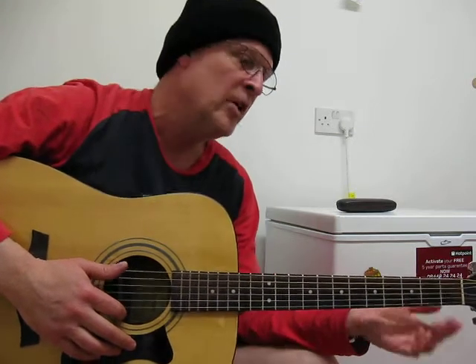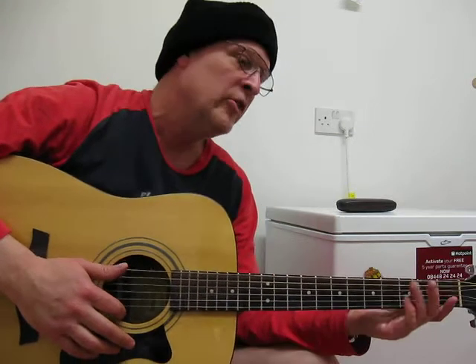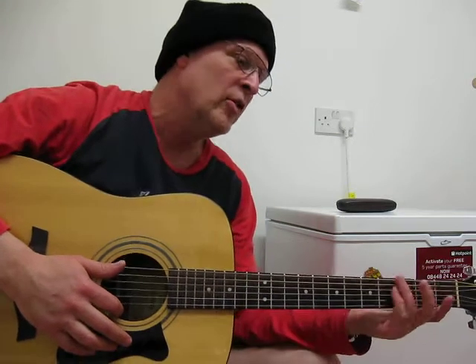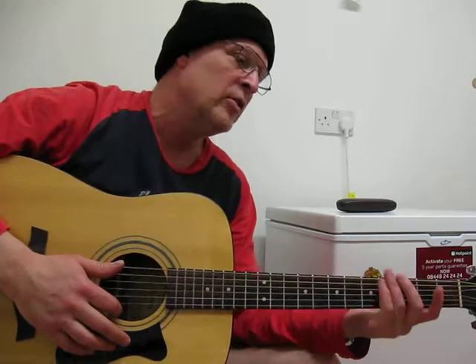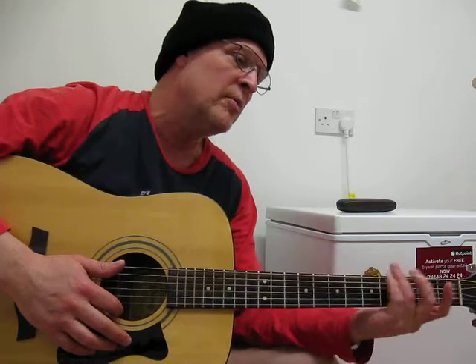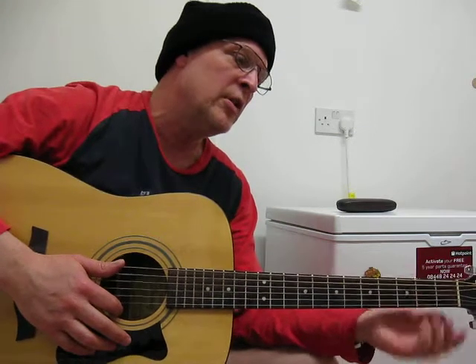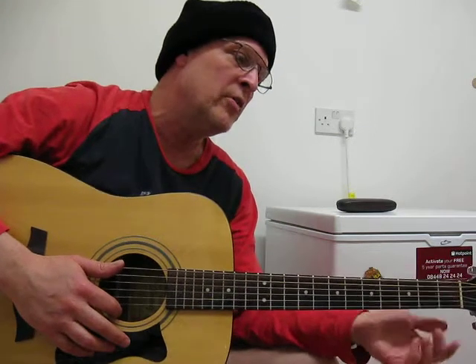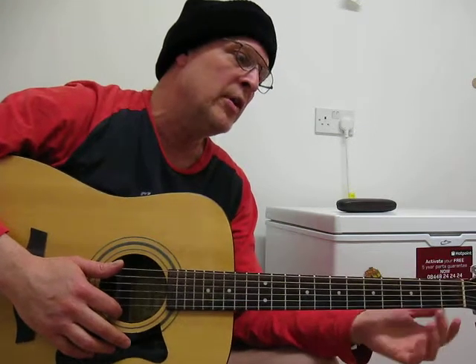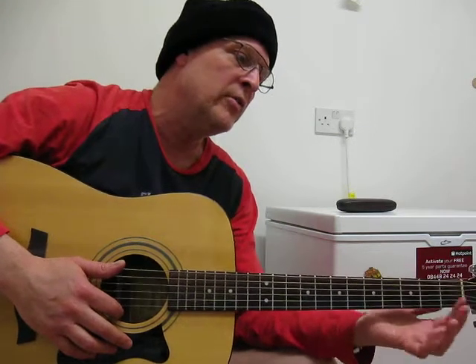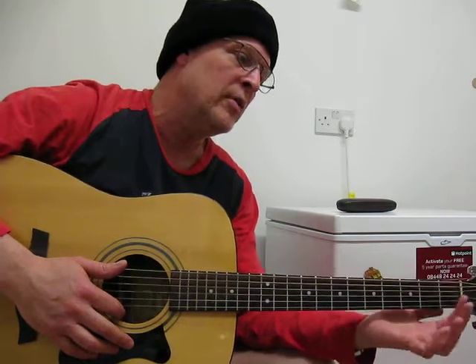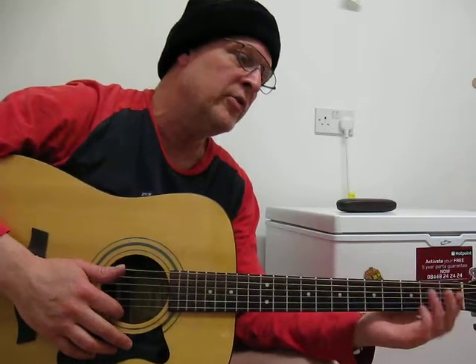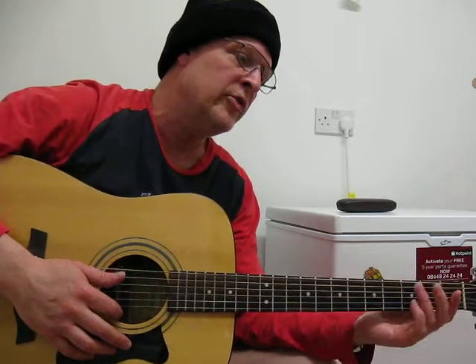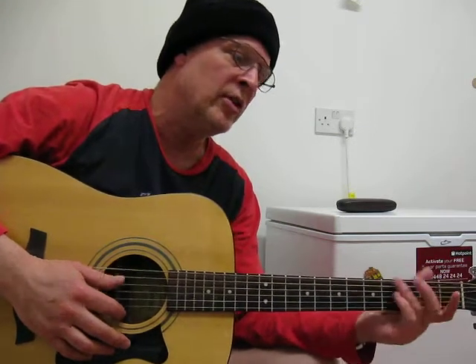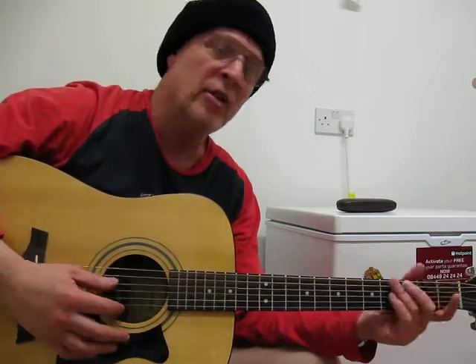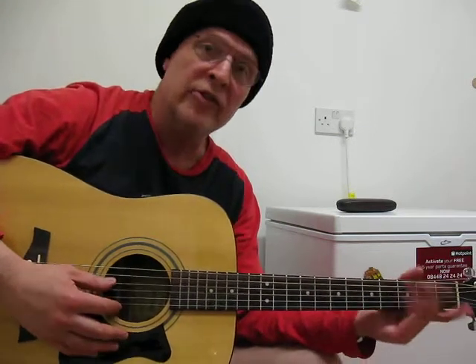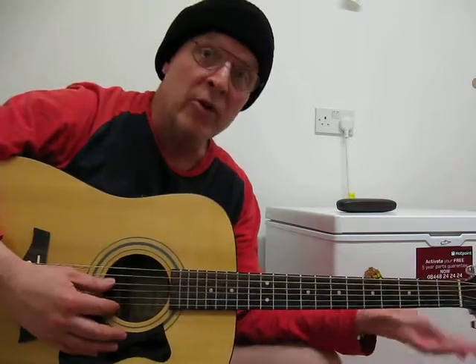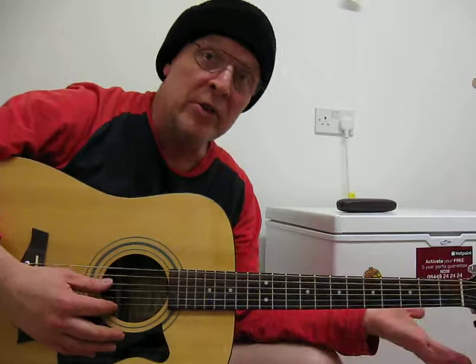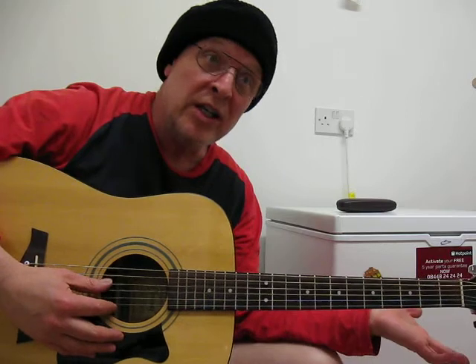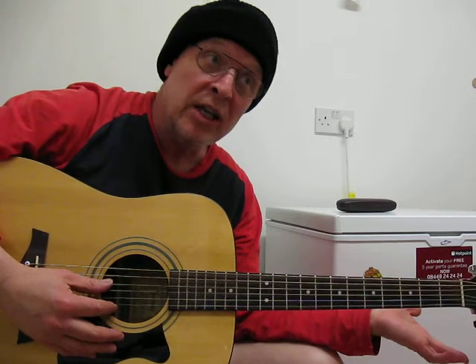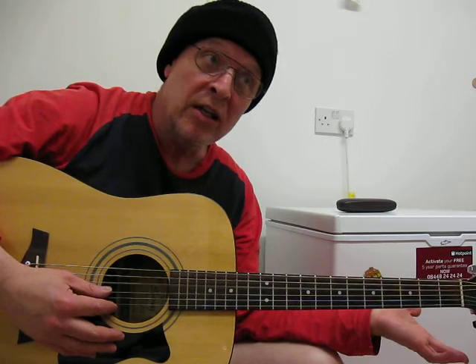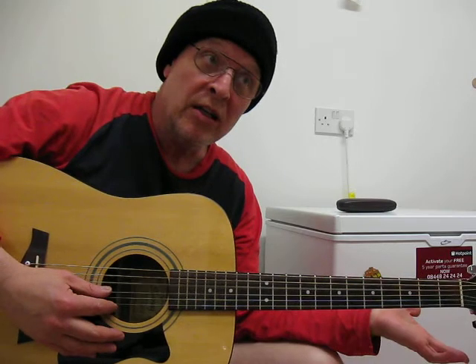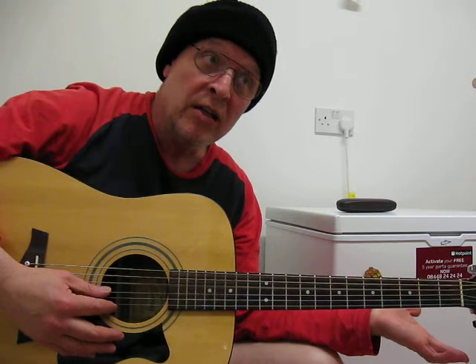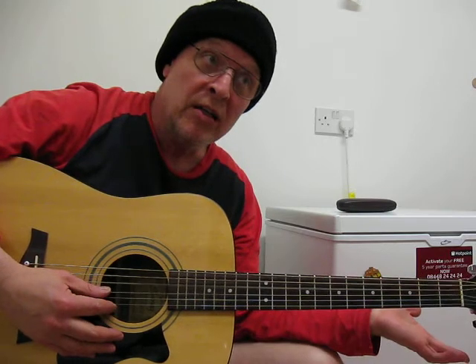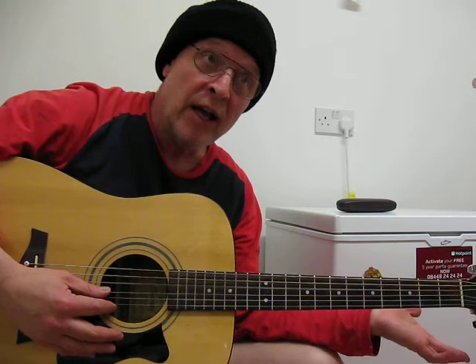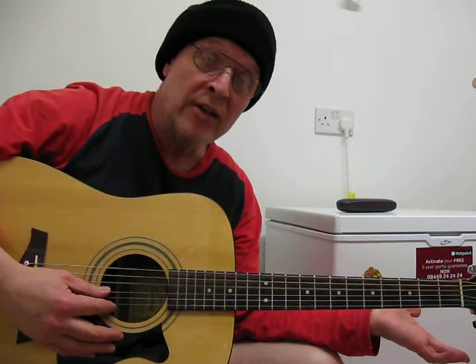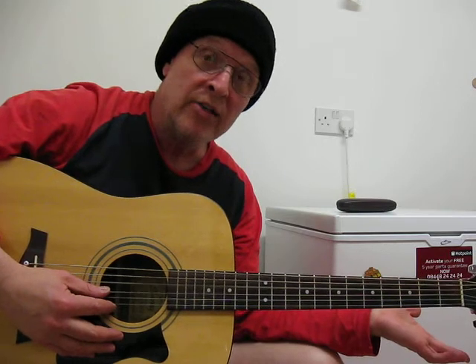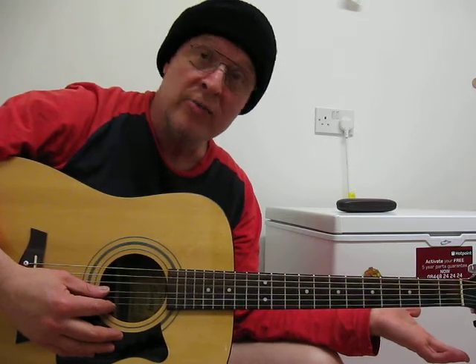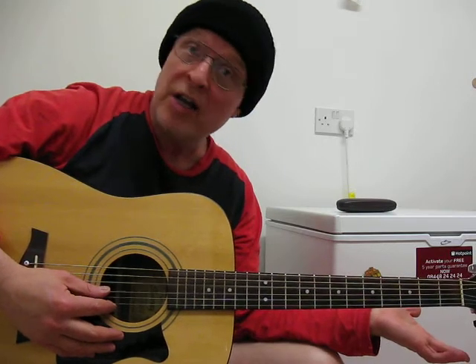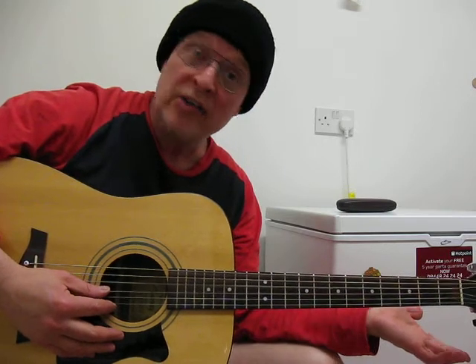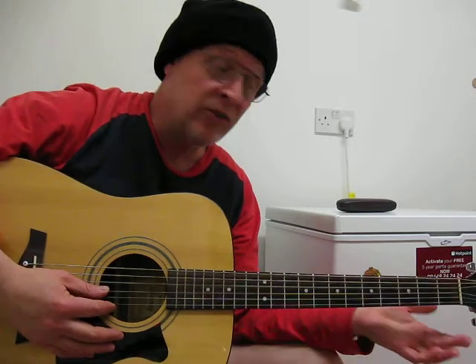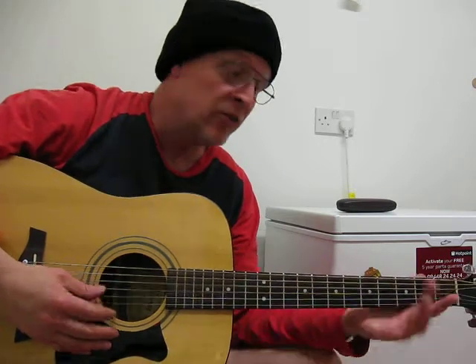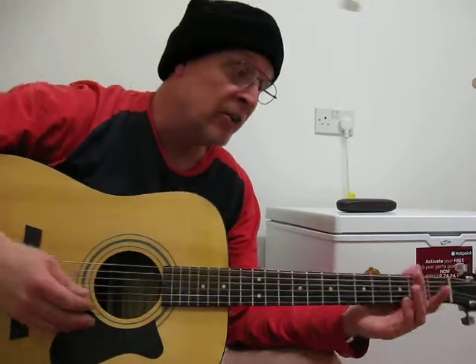Coming all the way through, I'm going to start it on this open D. And you can do some nice exercises with it.